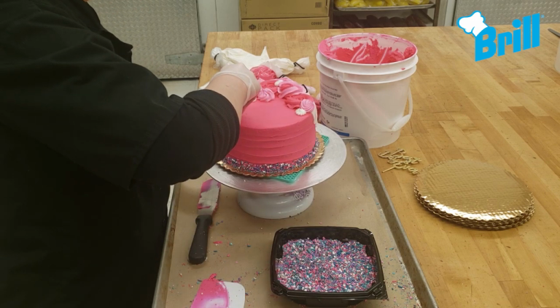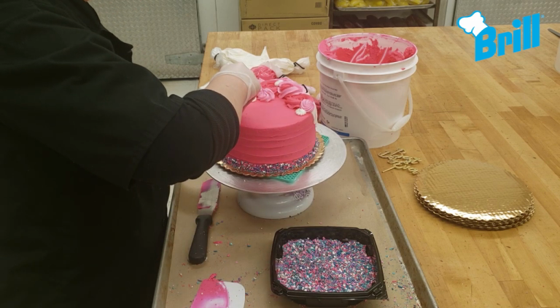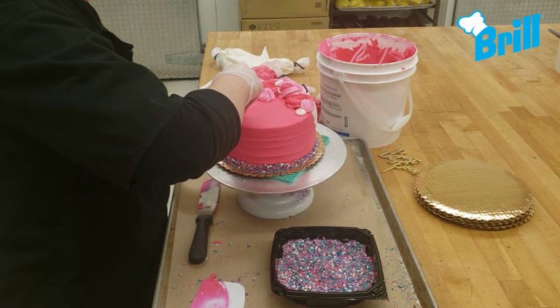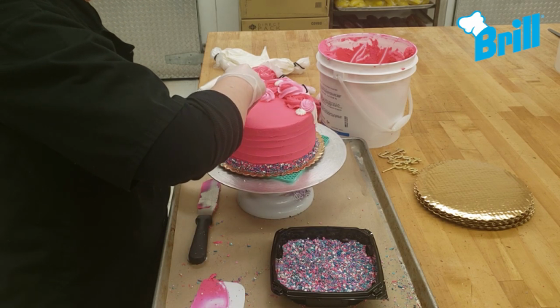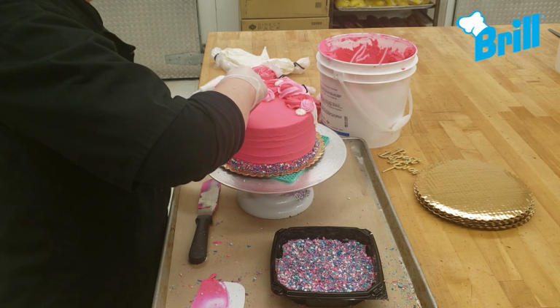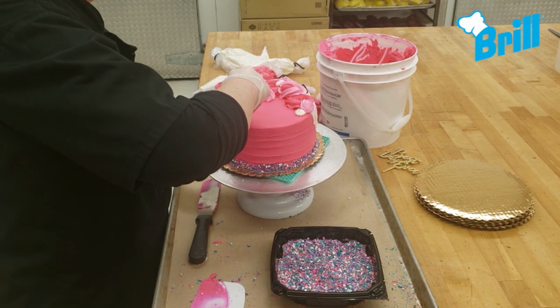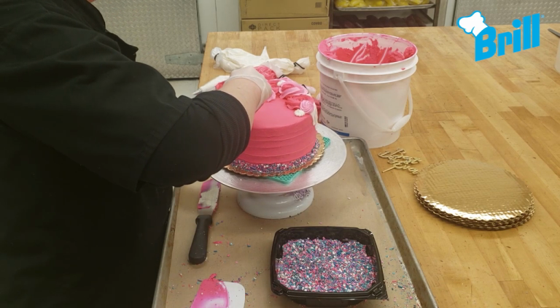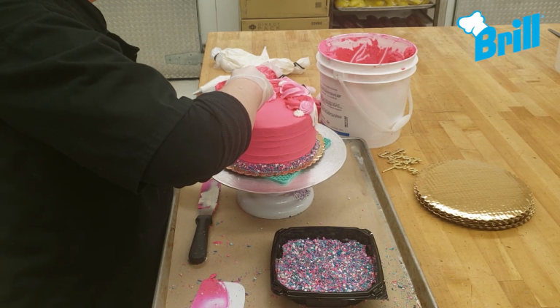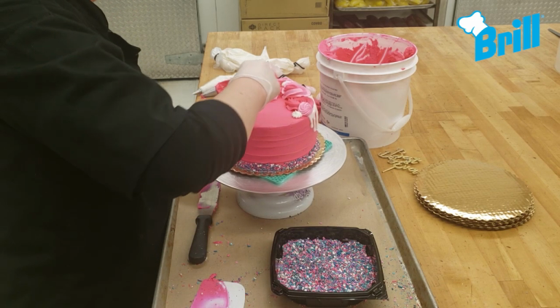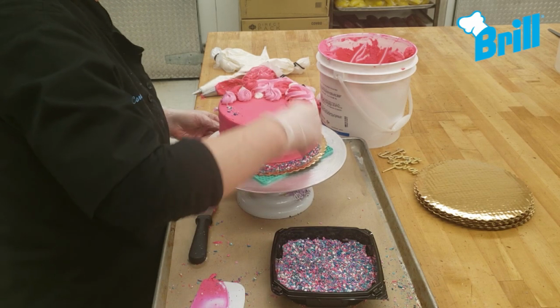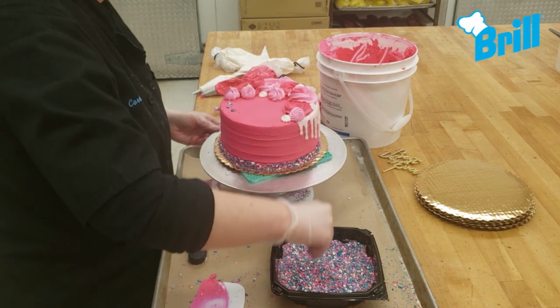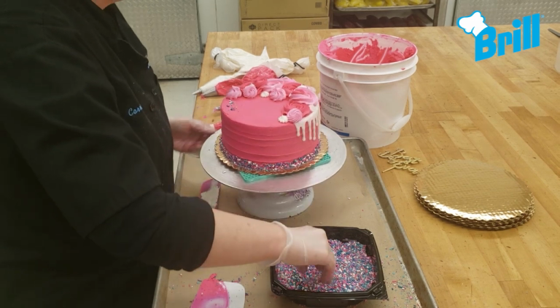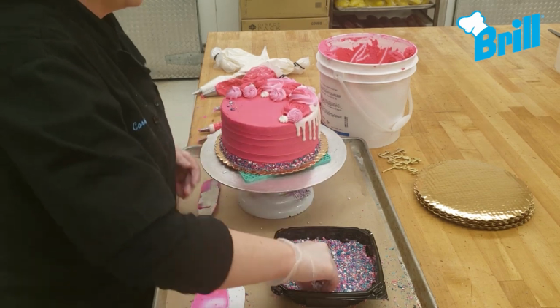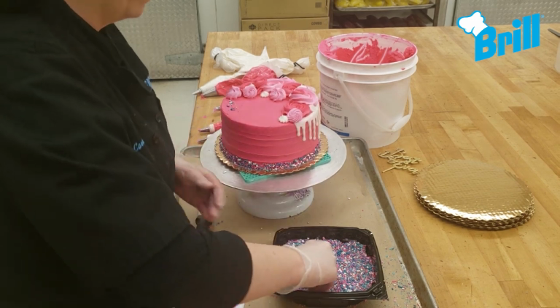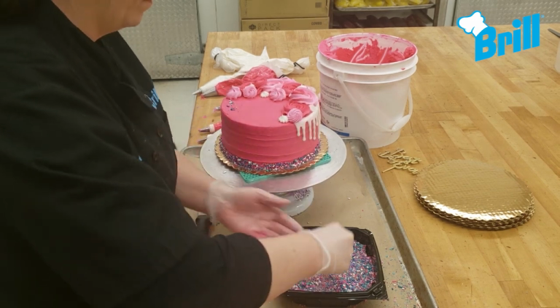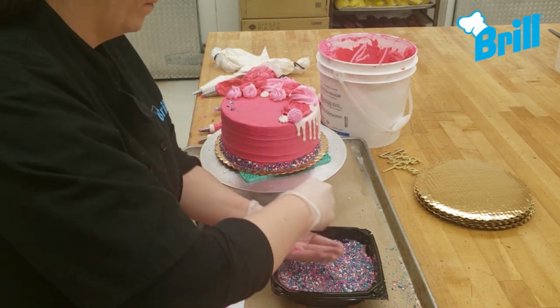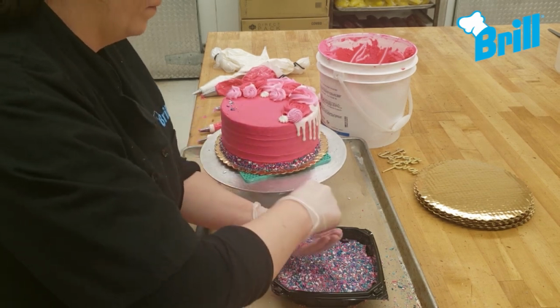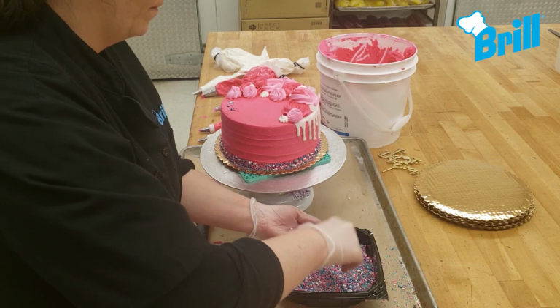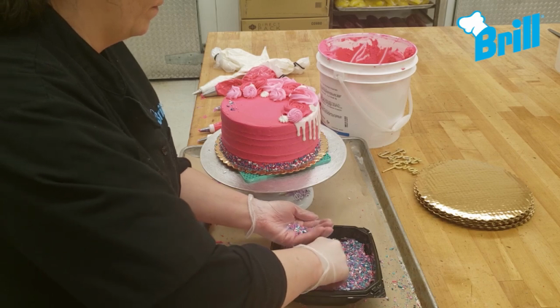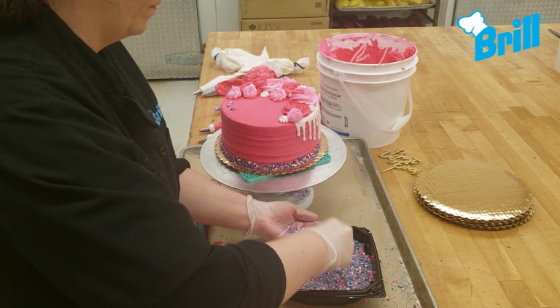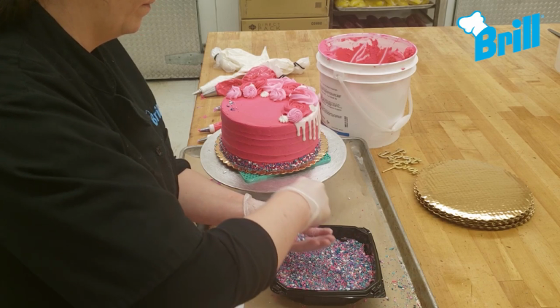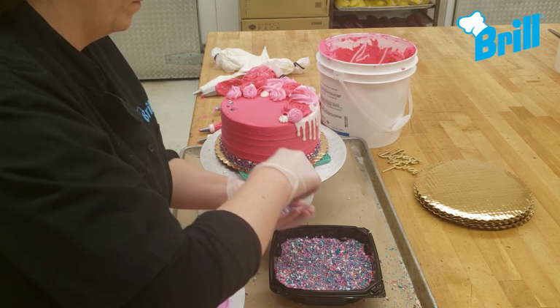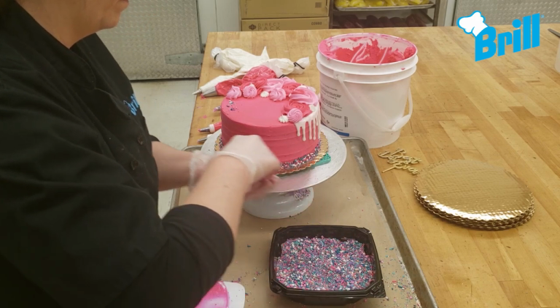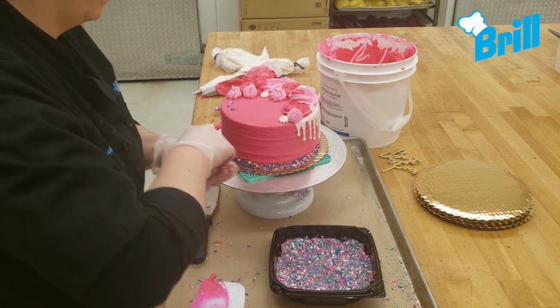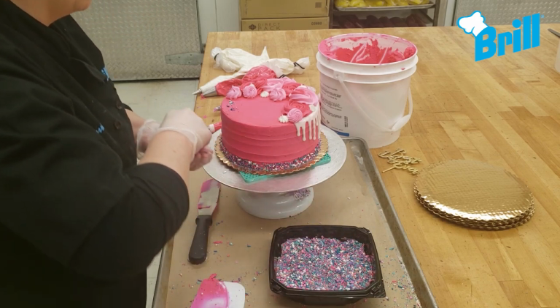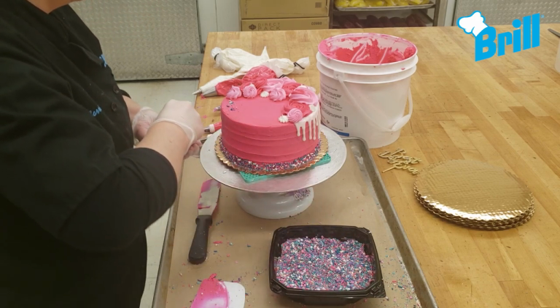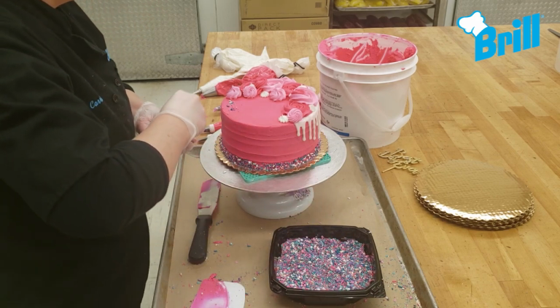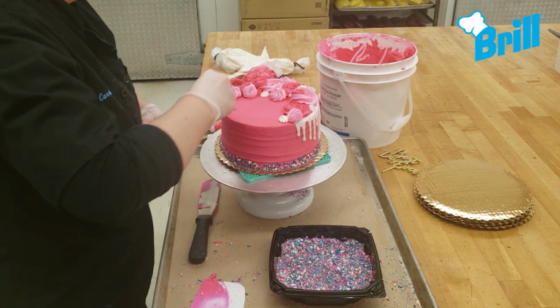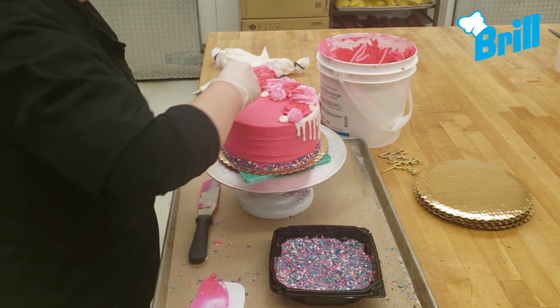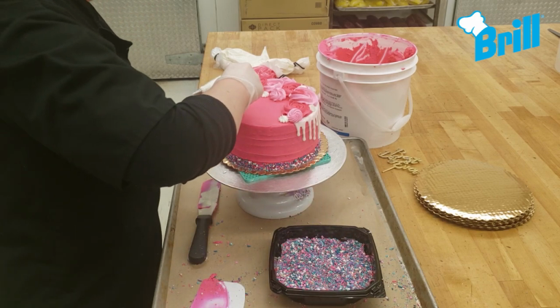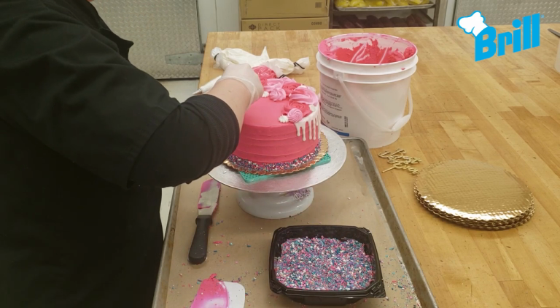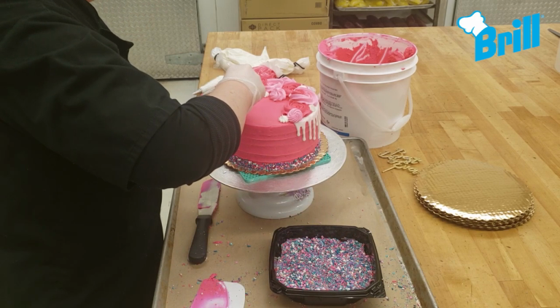To the other half of the cake, carefully sprinkle the top edge with the unicorn sprinkles.